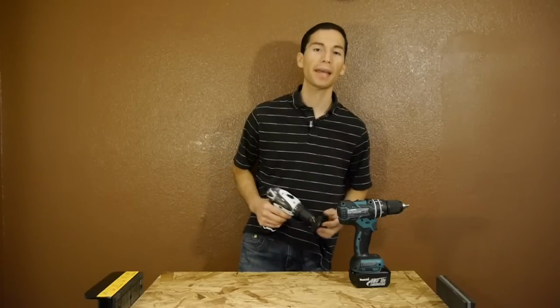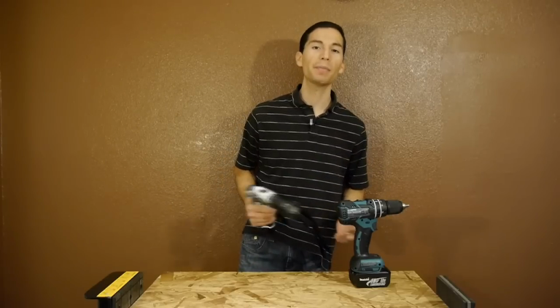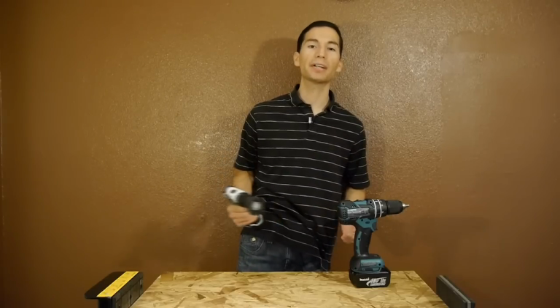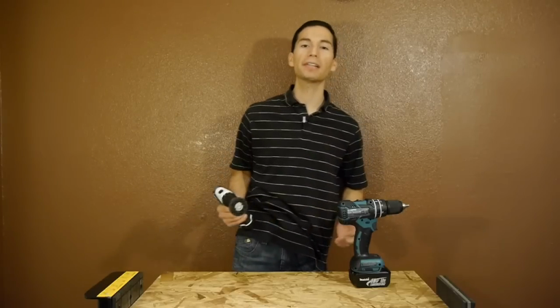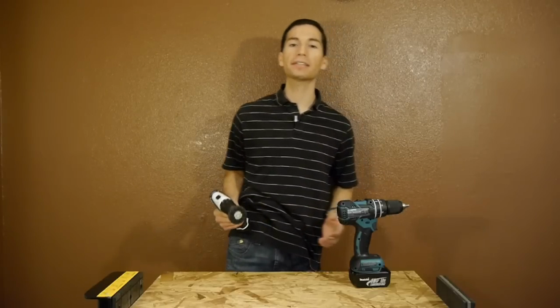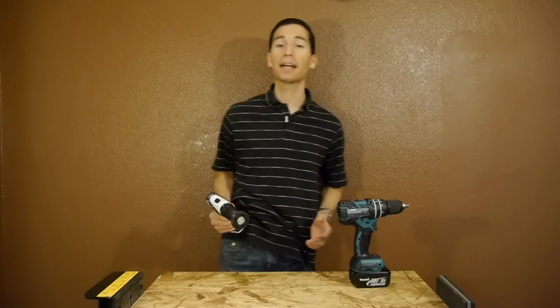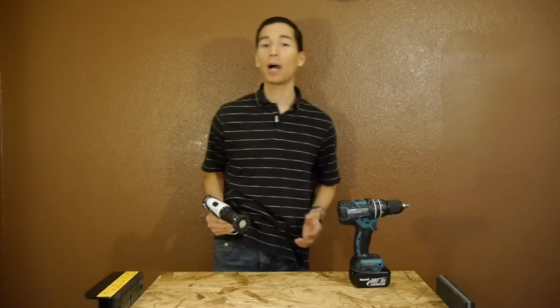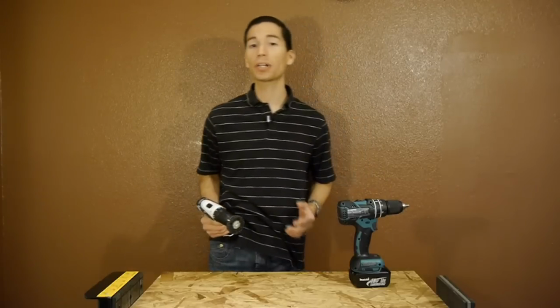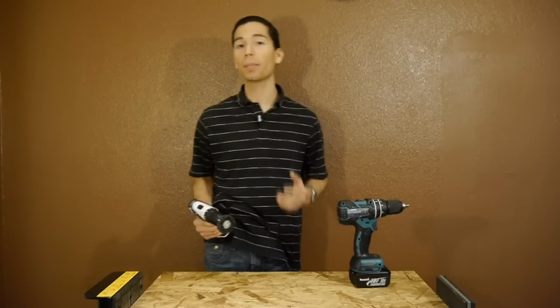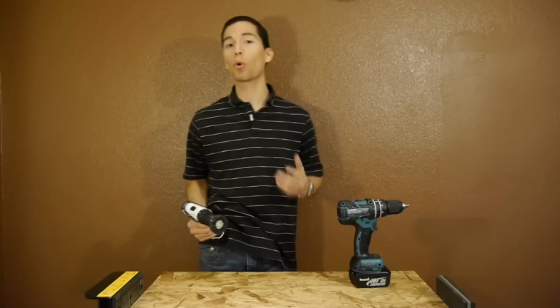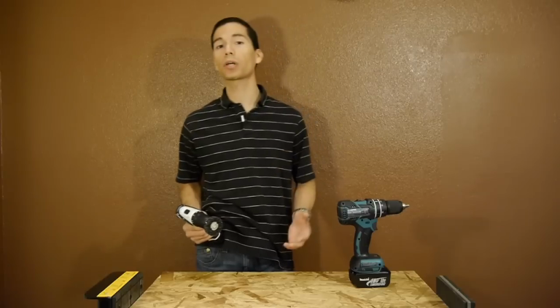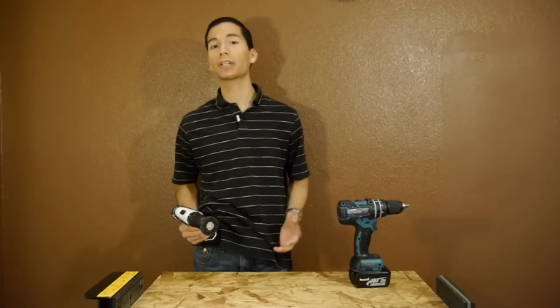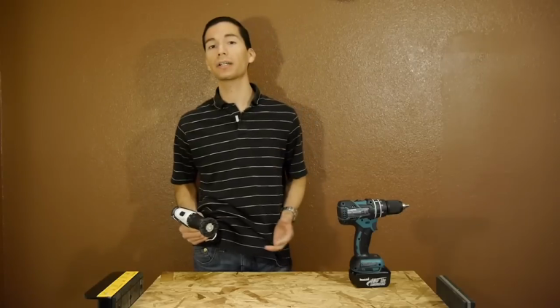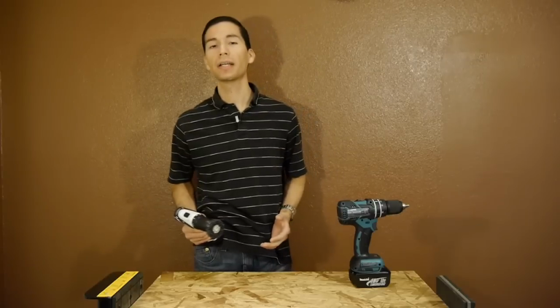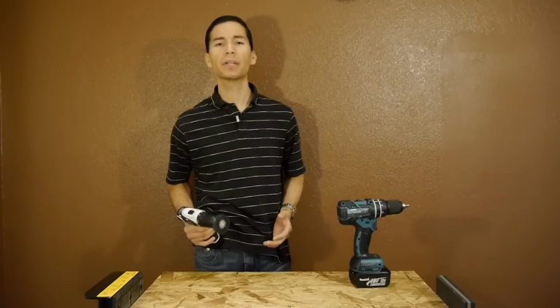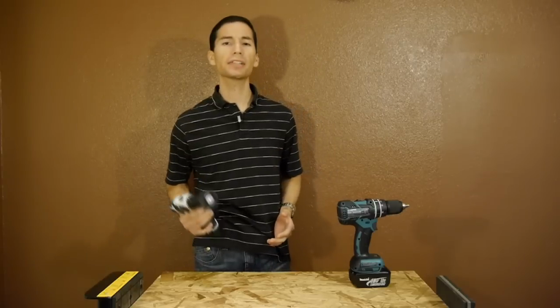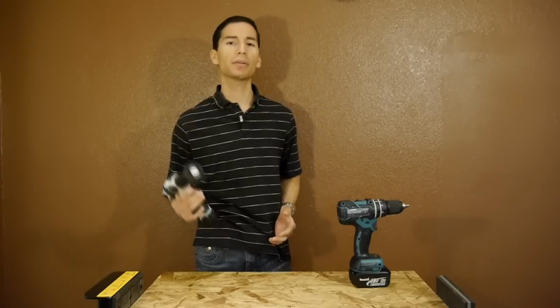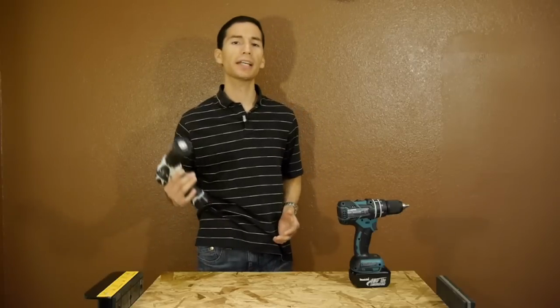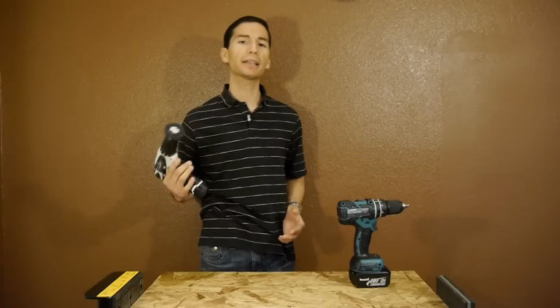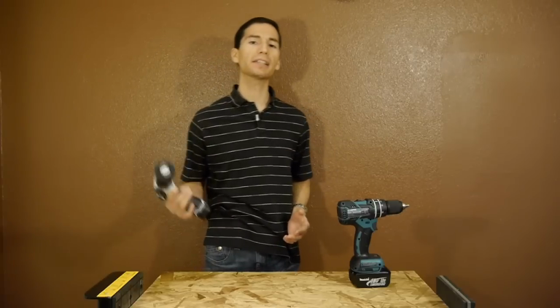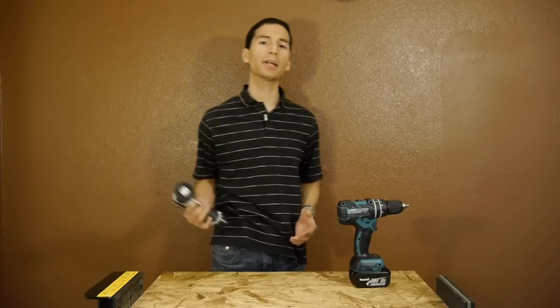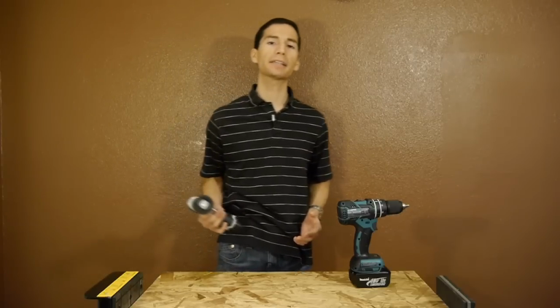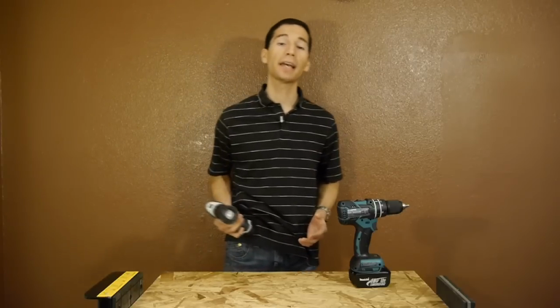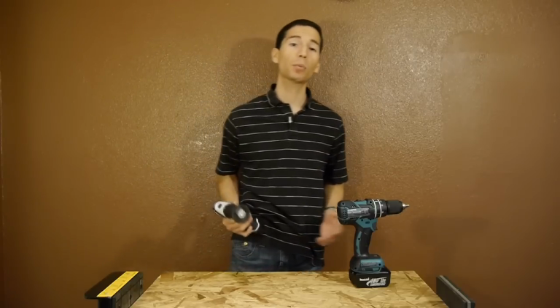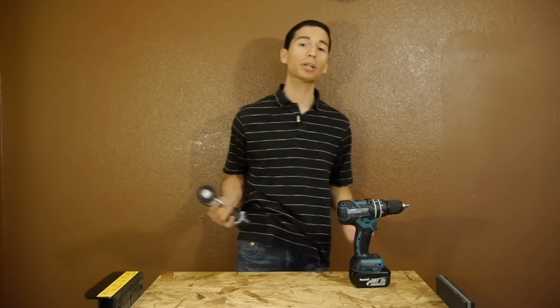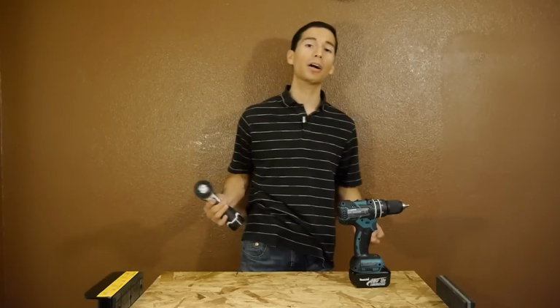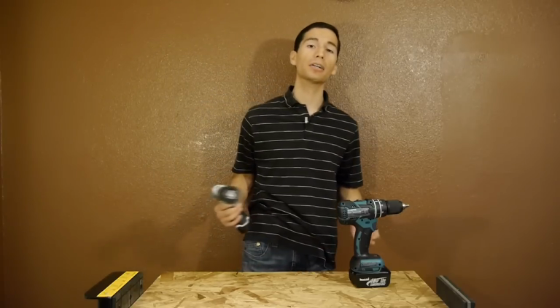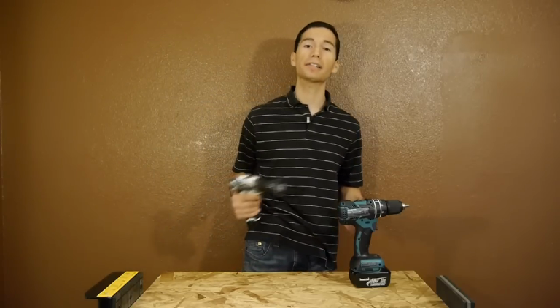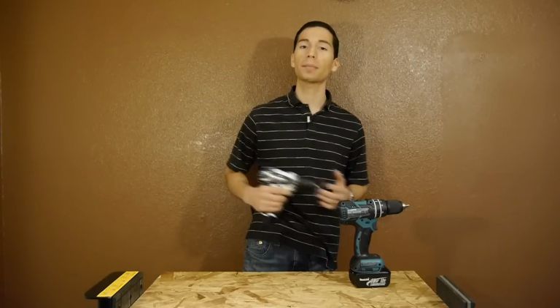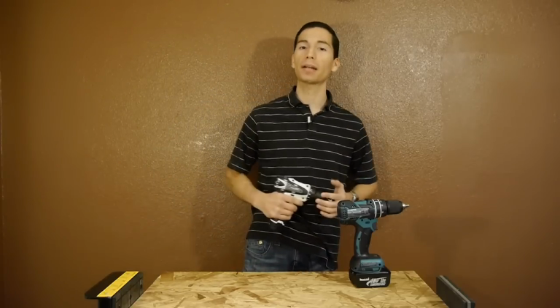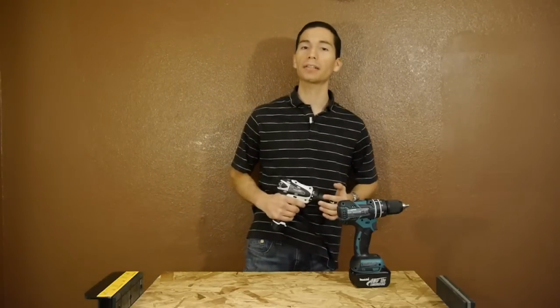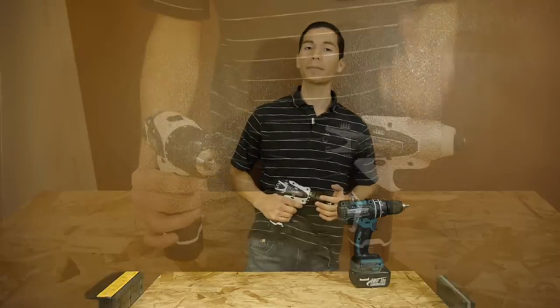And out of the 12V tools that I used, it was apparent to my arms and shoulders that the Makita 12V drill was lighter than the others. Because of this, I would get more work done — taking fewer breaks and working longer in the same amount of time.